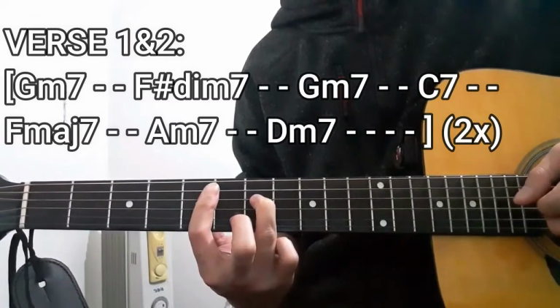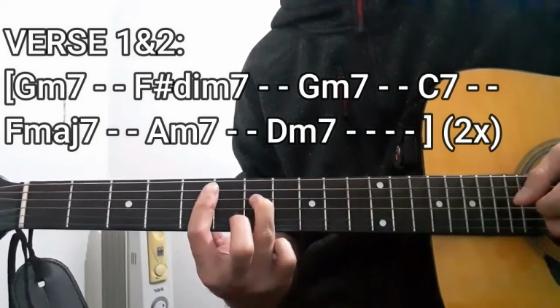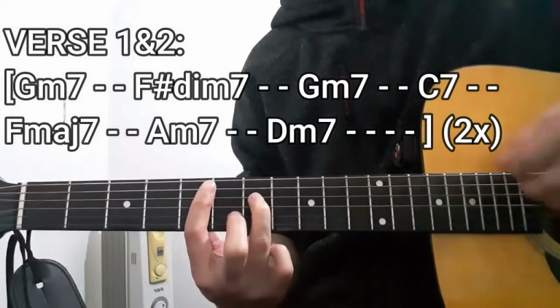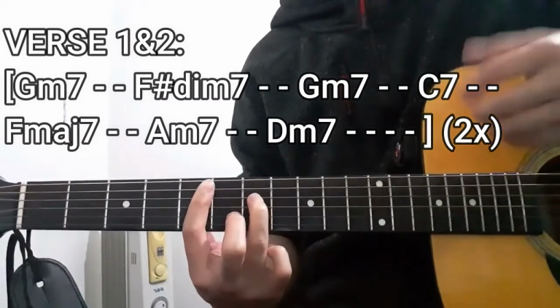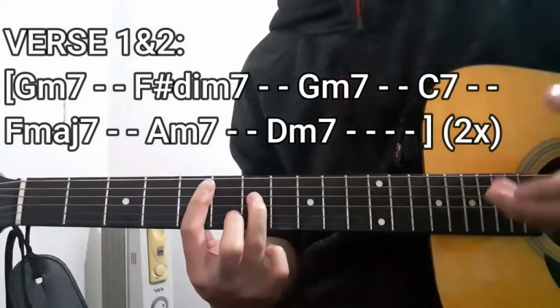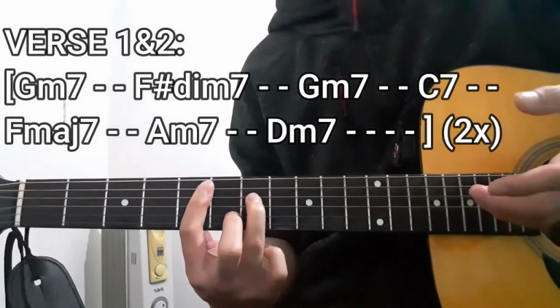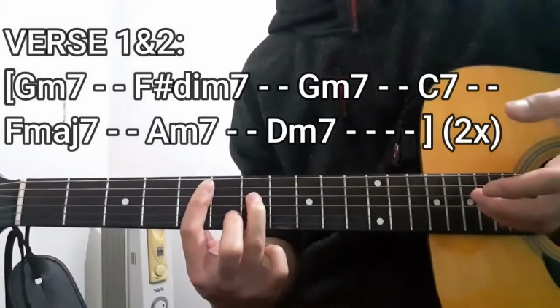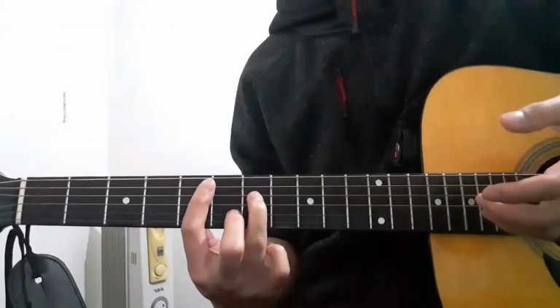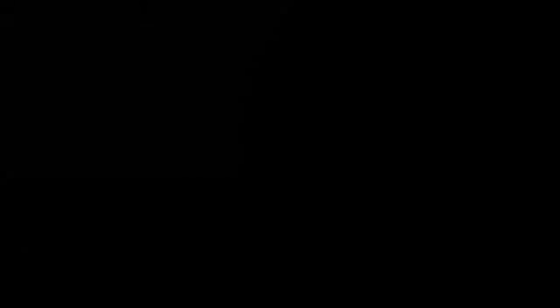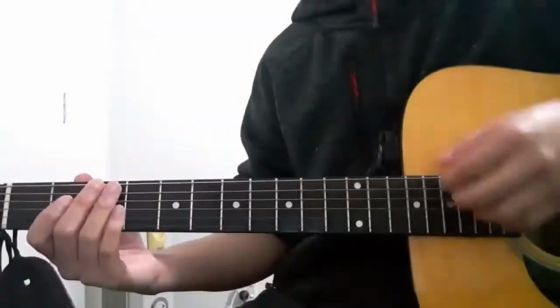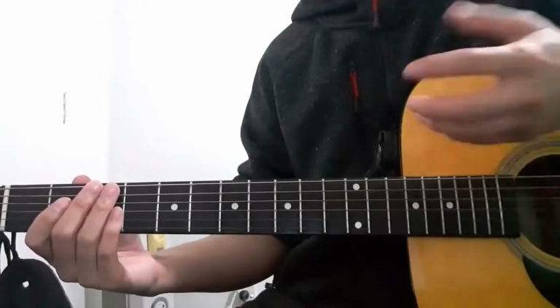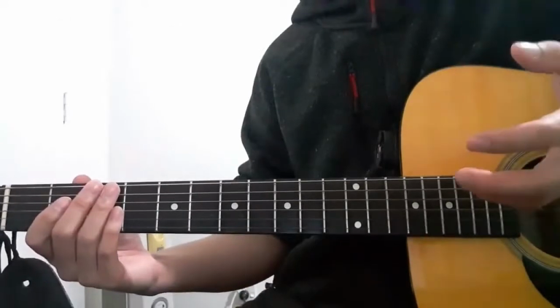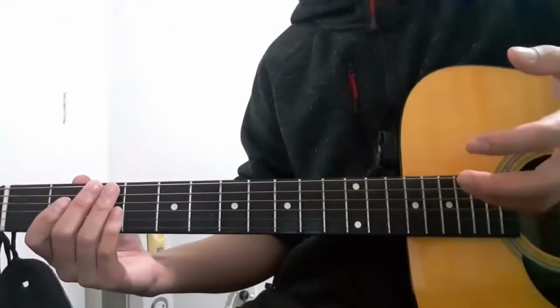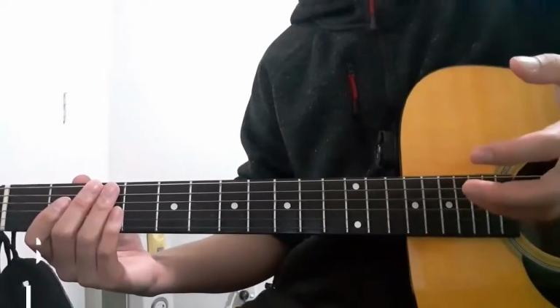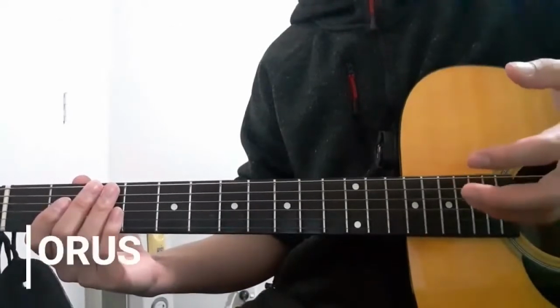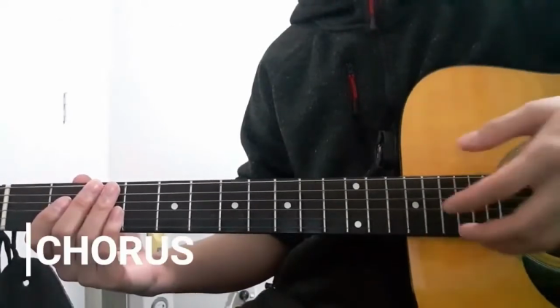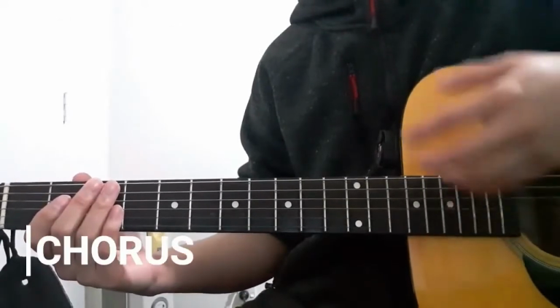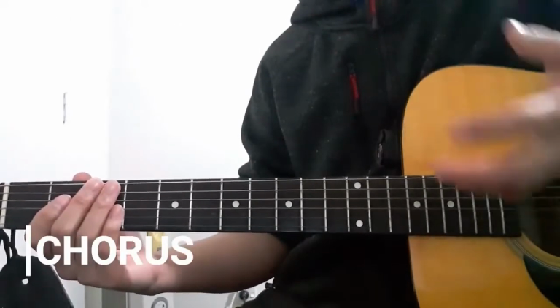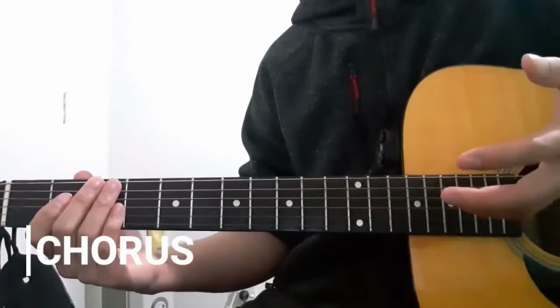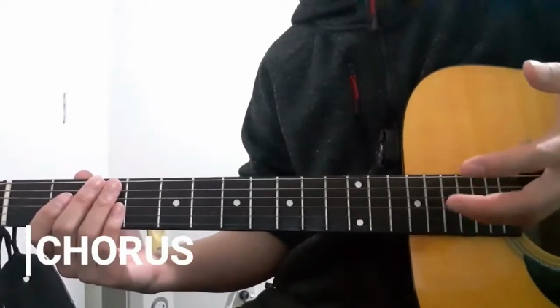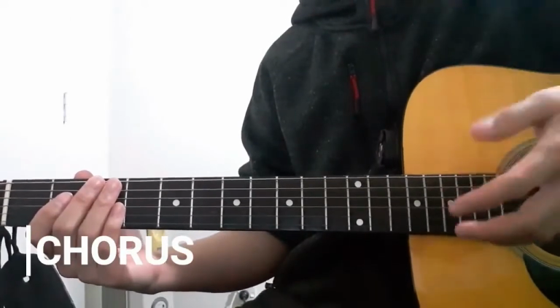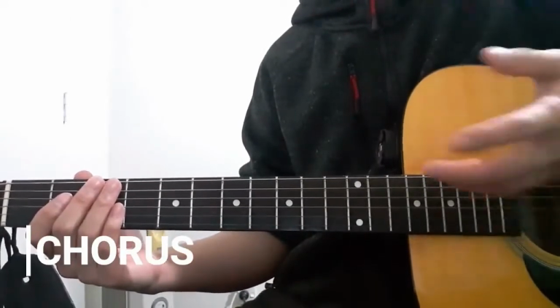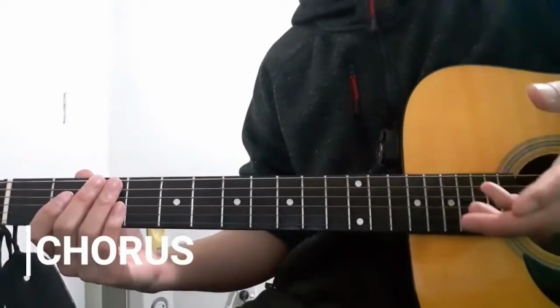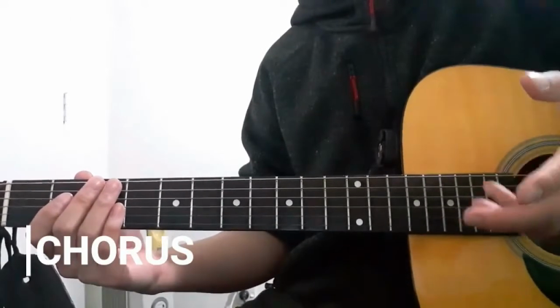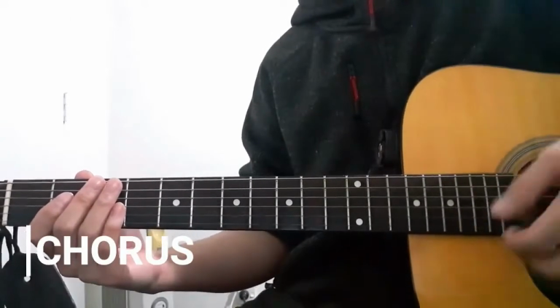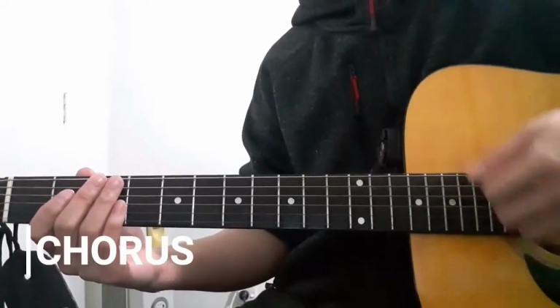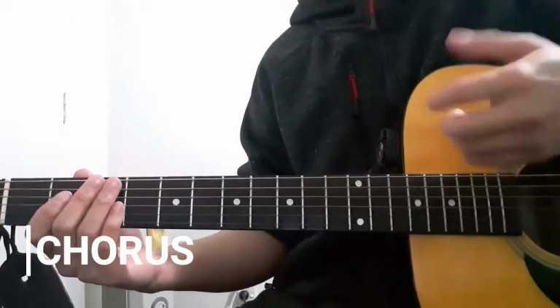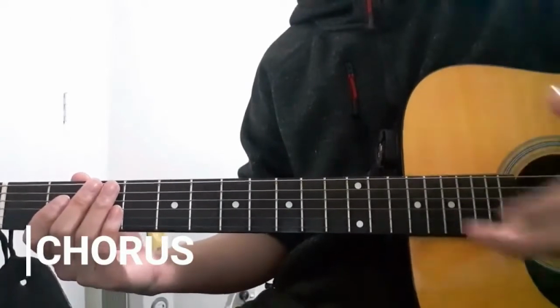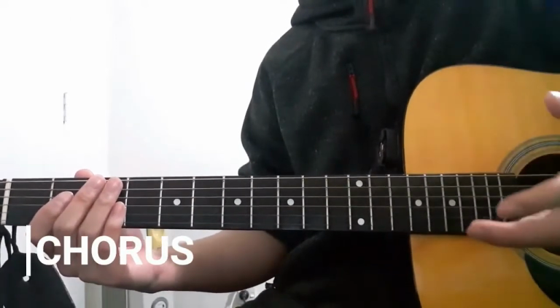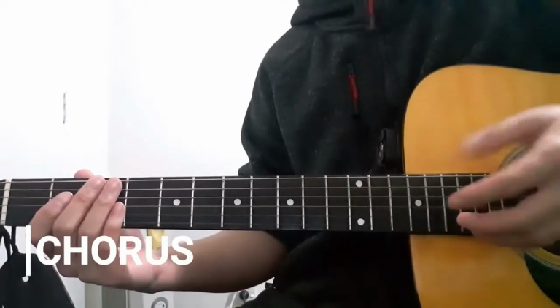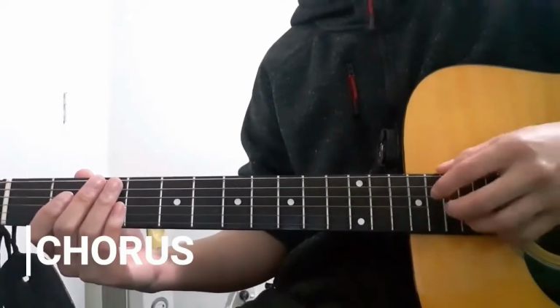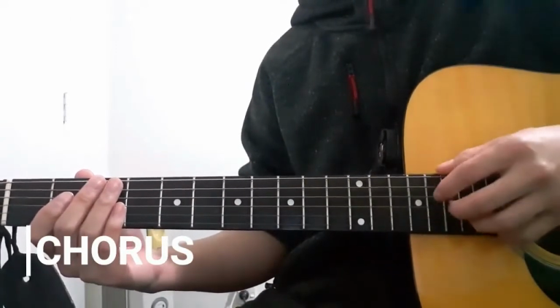And there you have it. Next up is going to be the chorus sections of this song. Let's go have a listen.